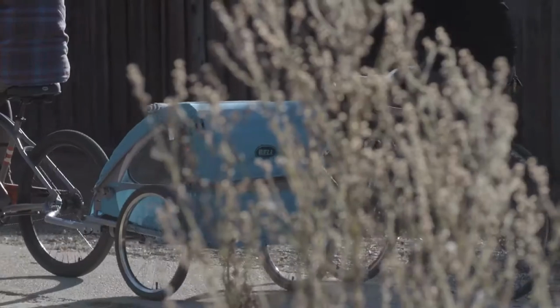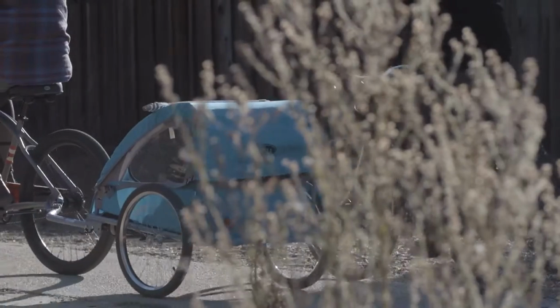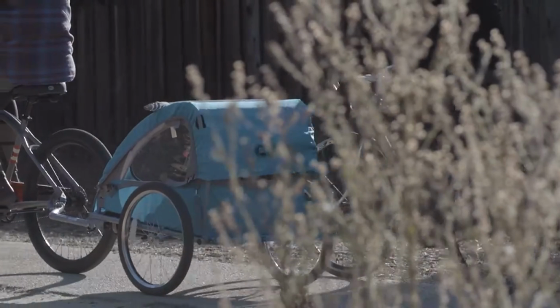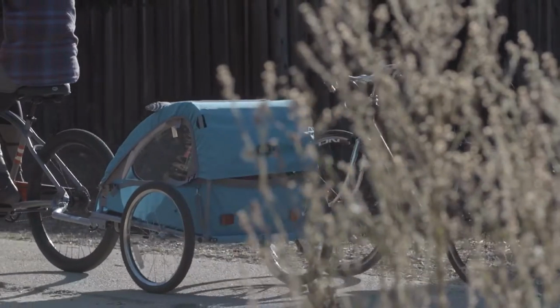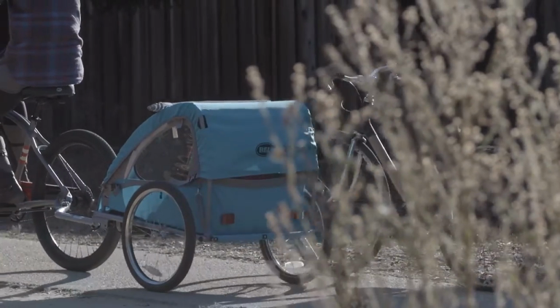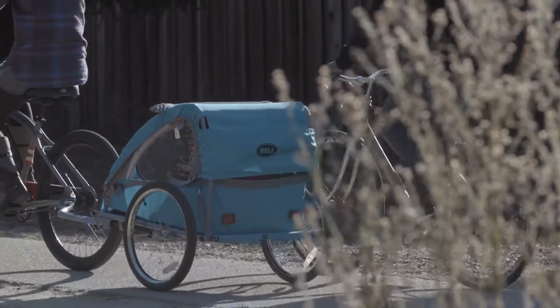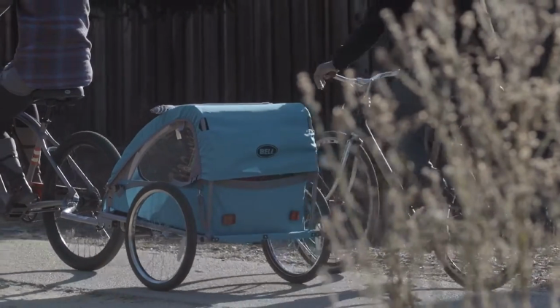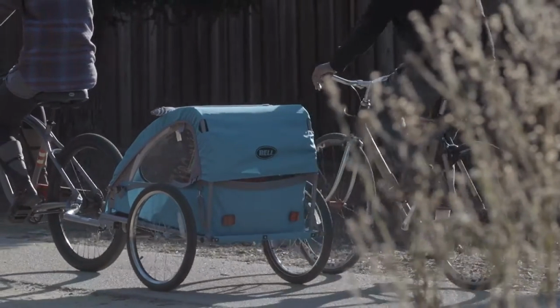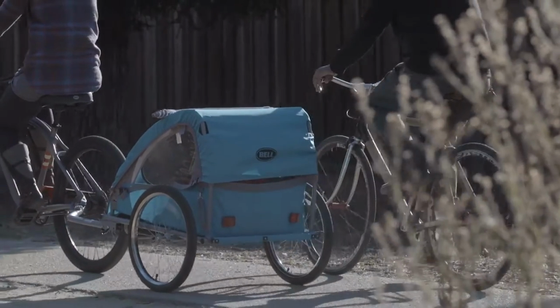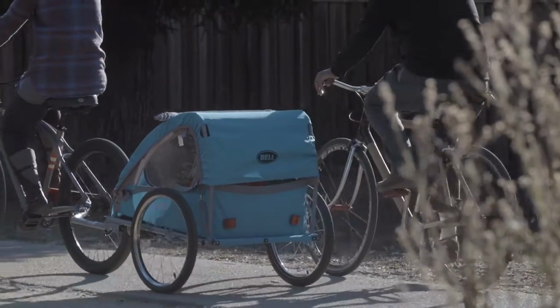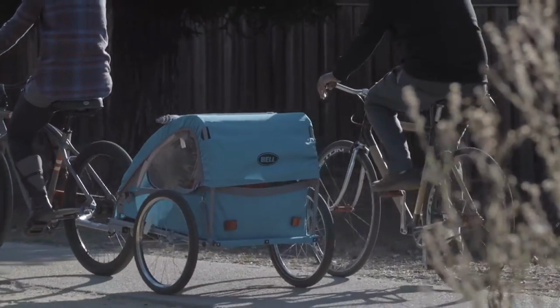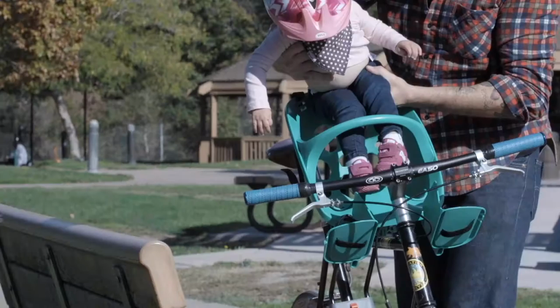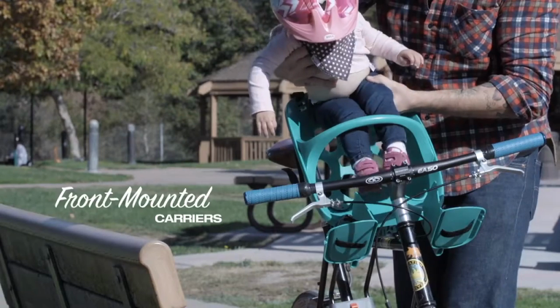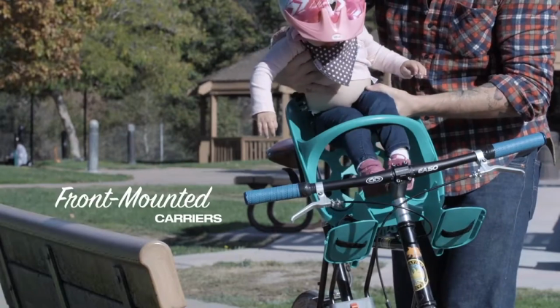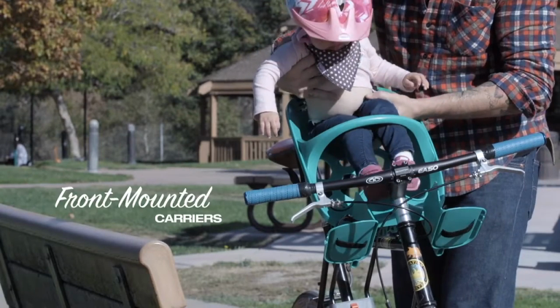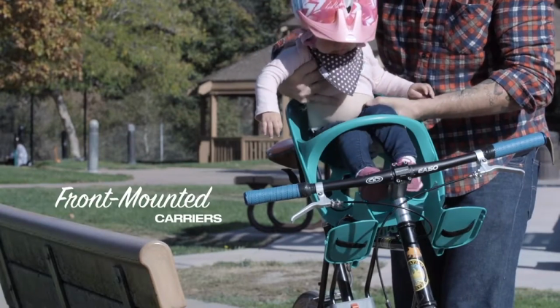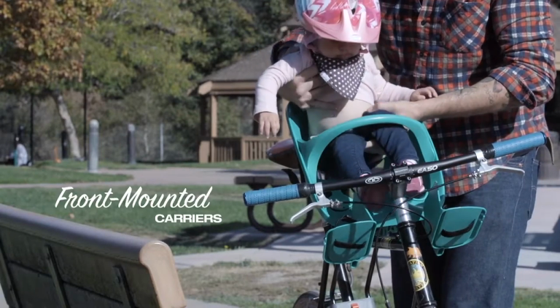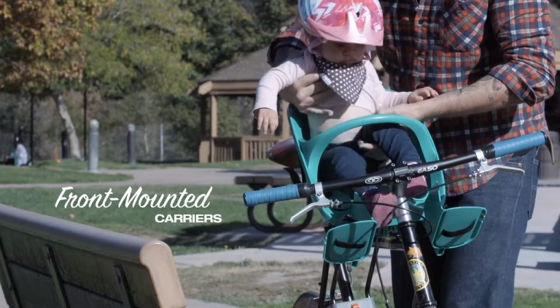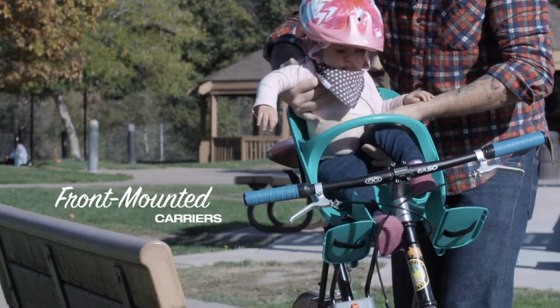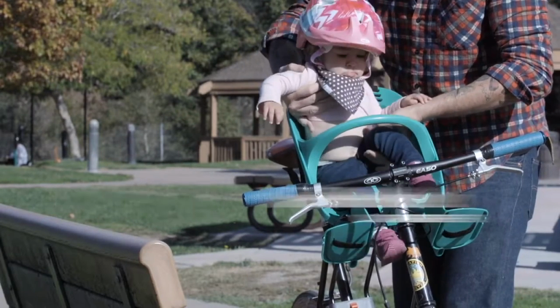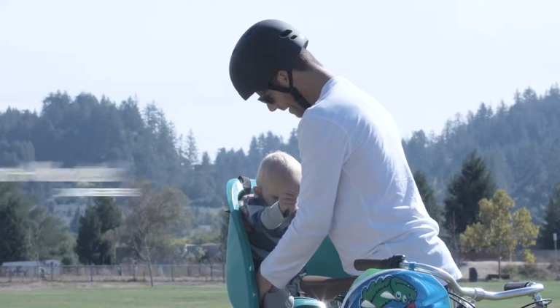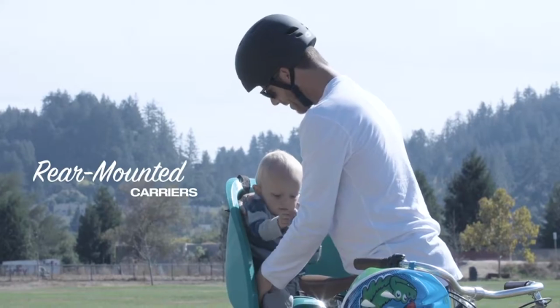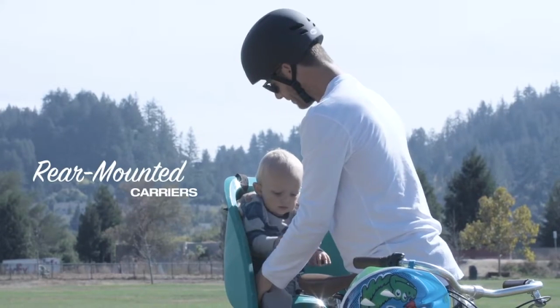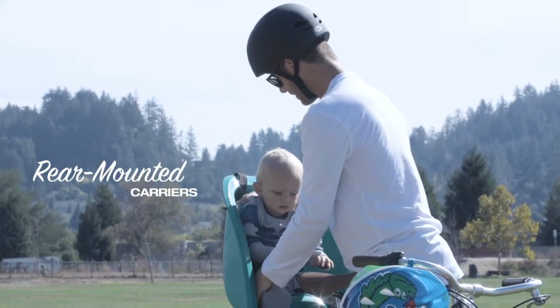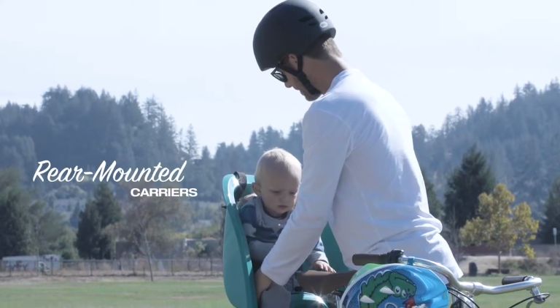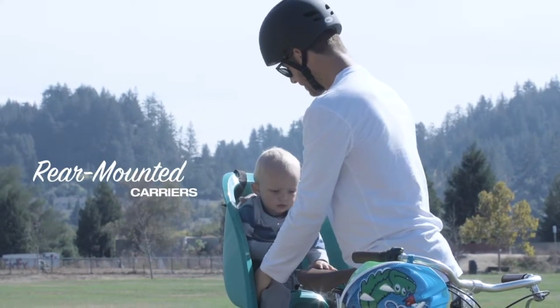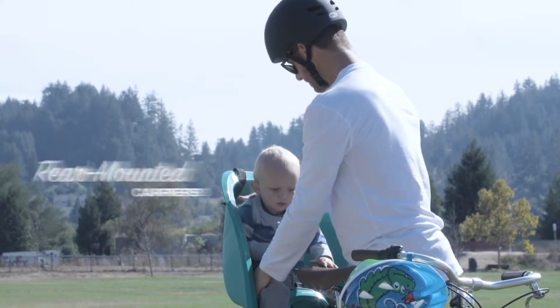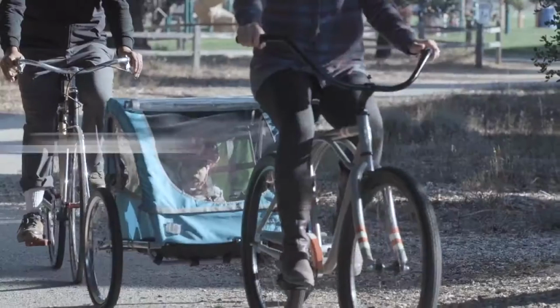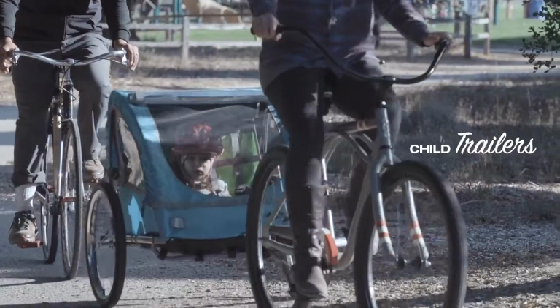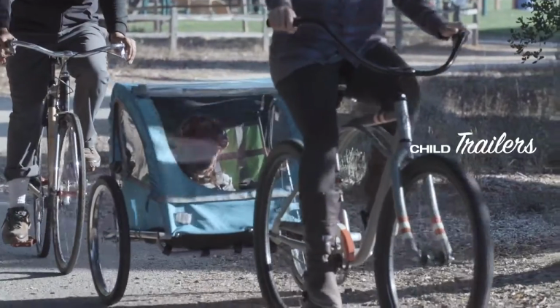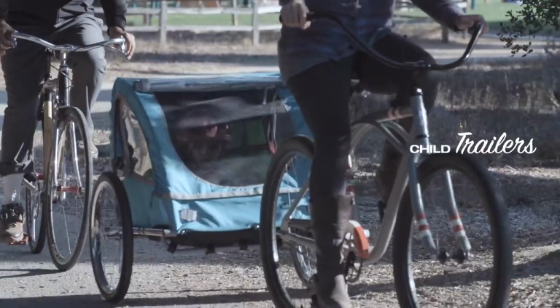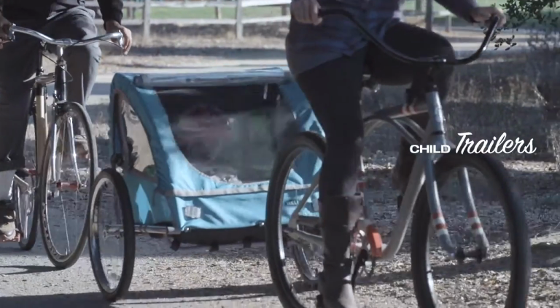There are three primary types to choose from: front-mounted child carriers, rear-mounted child carriers, and child trailers.